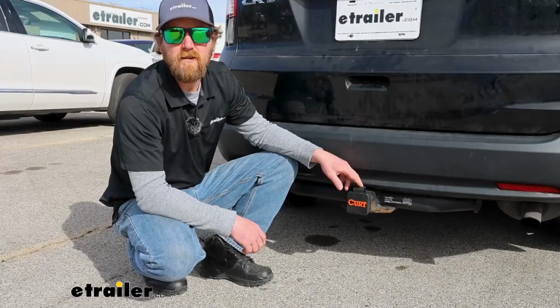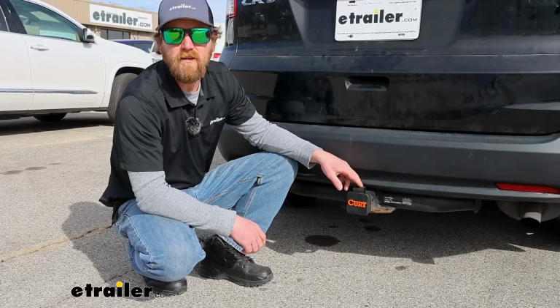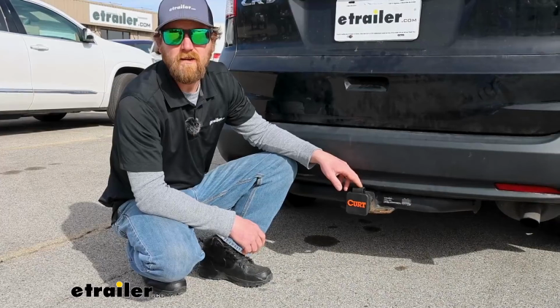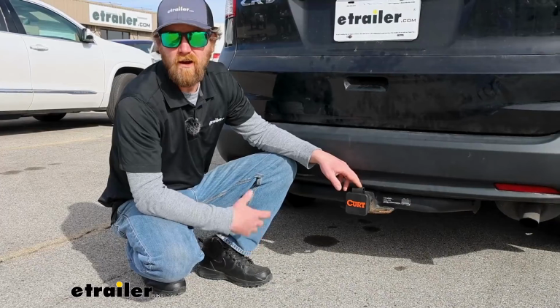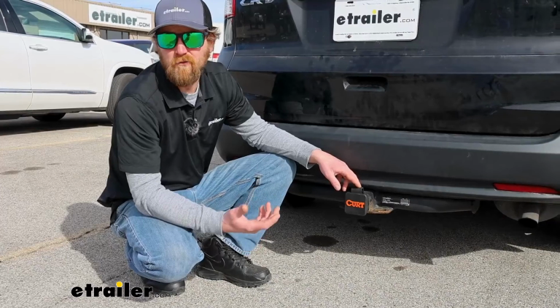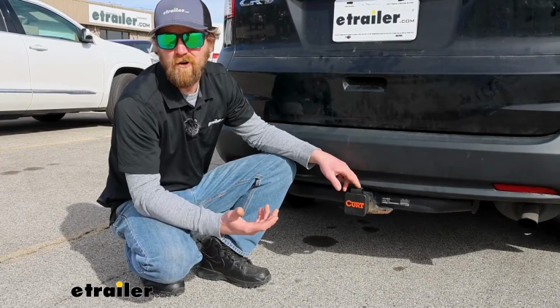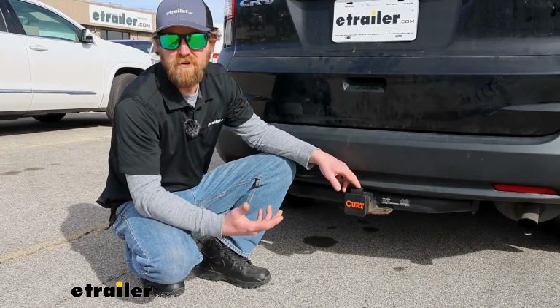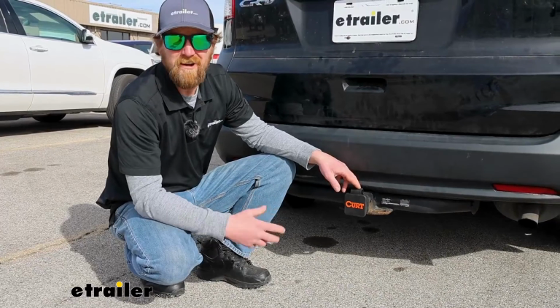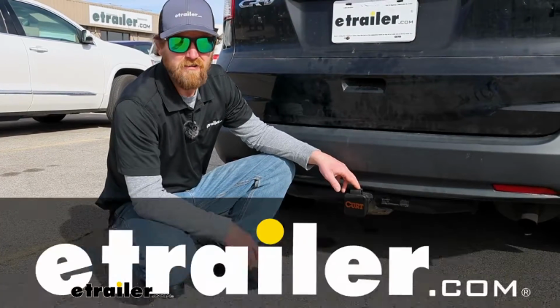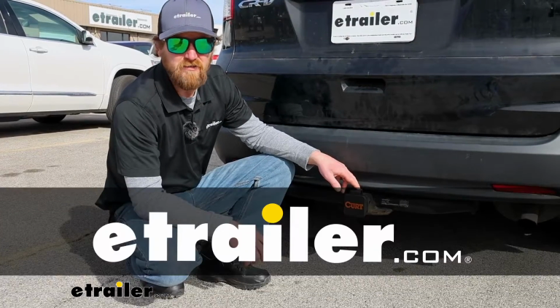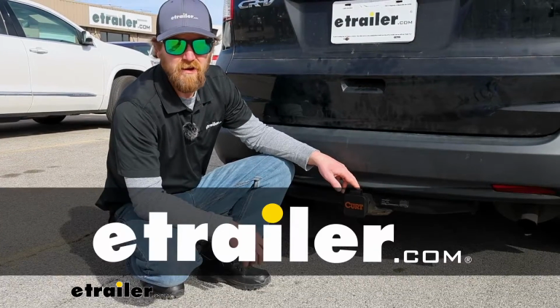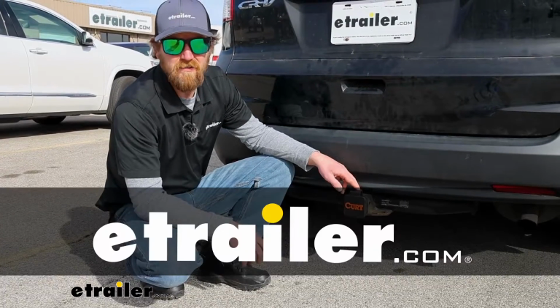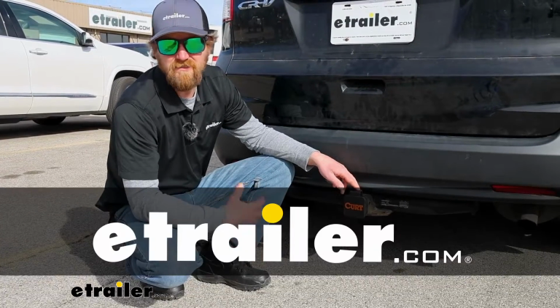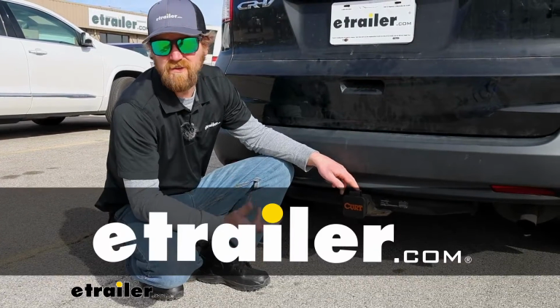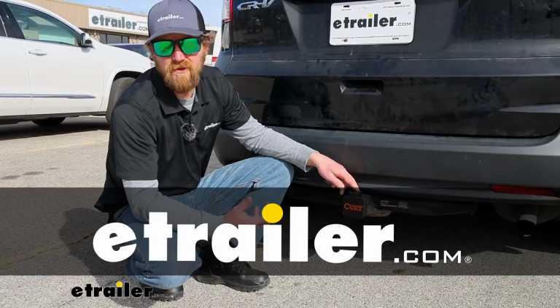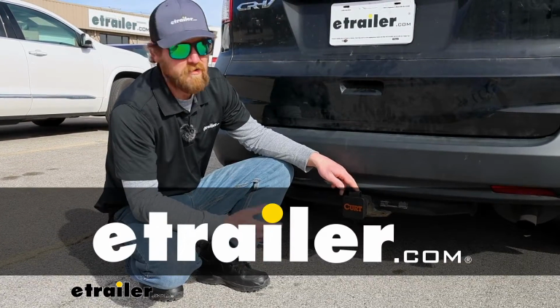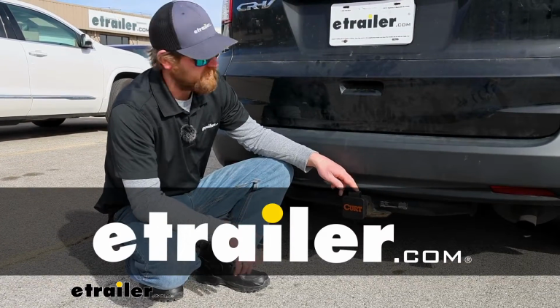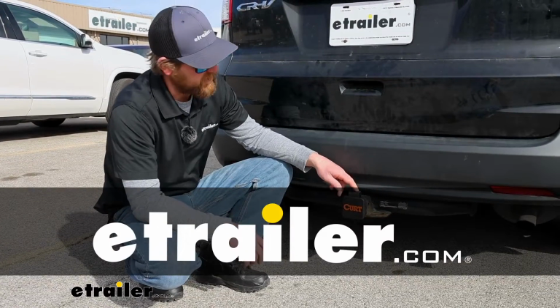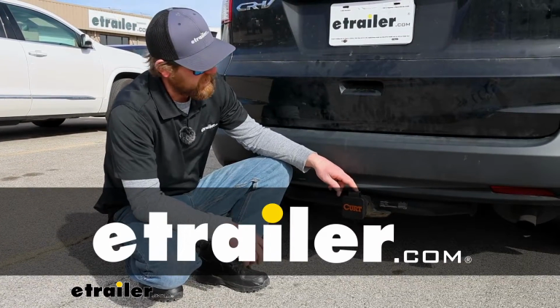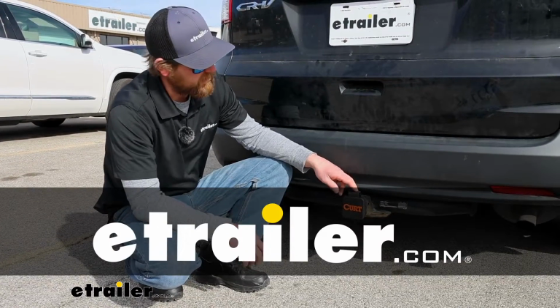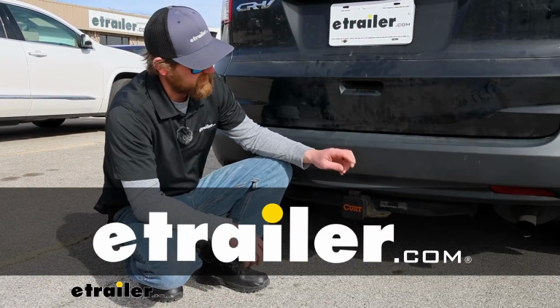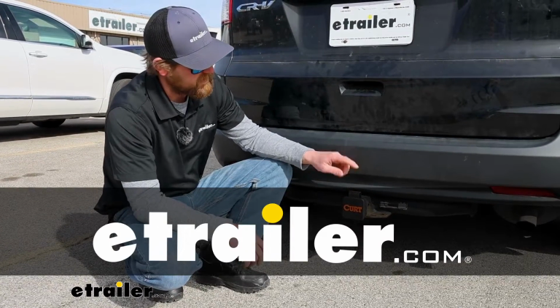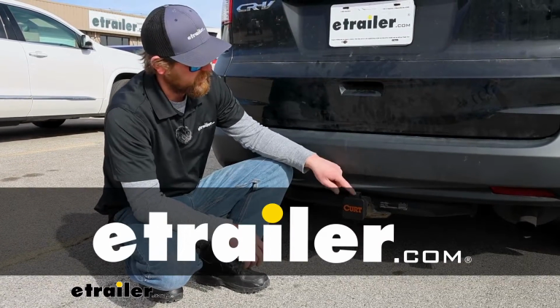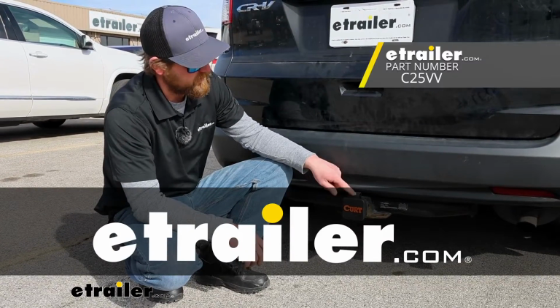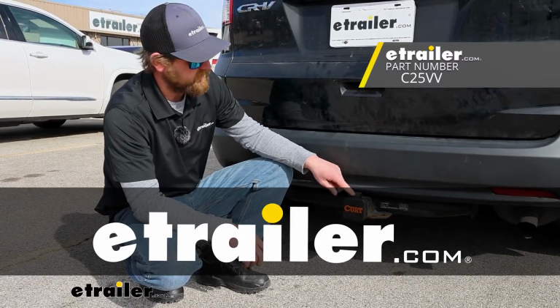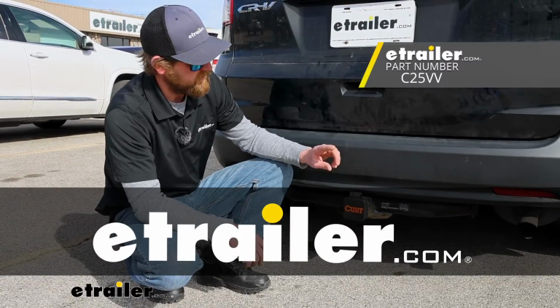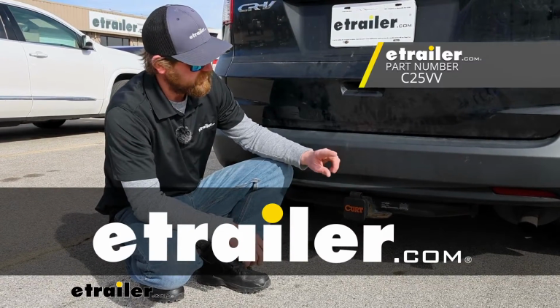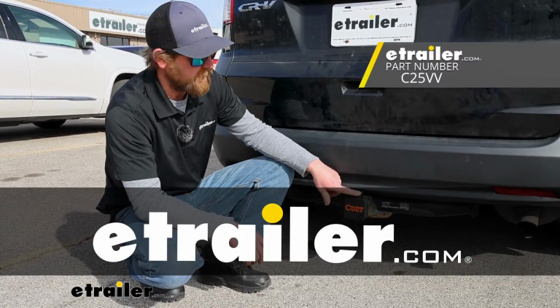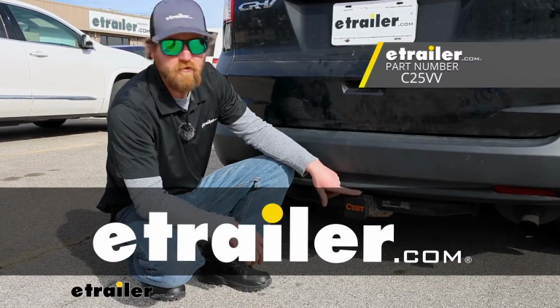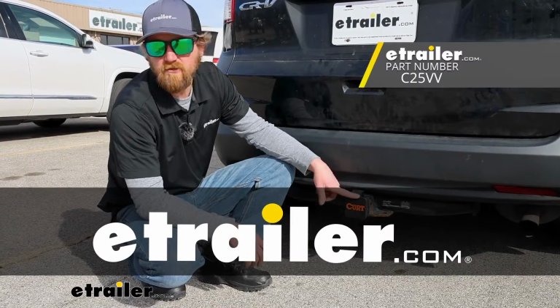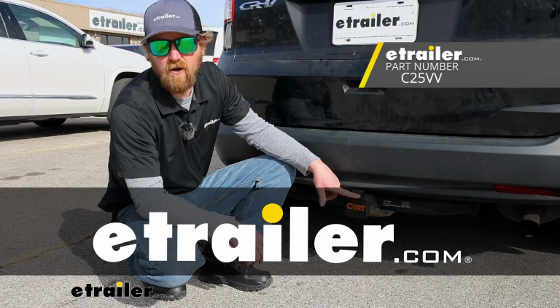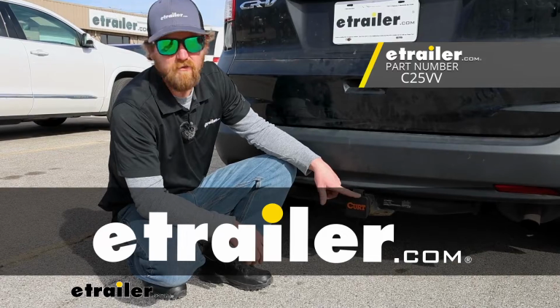Hey everyone, Ryan here at eTrailer. Today we're going to be checking out the Curt Trailer Hitch Cover.